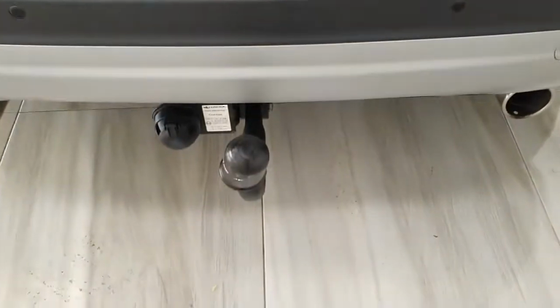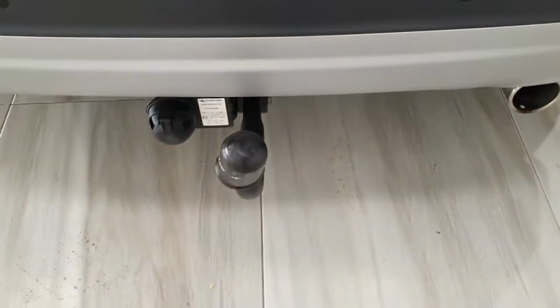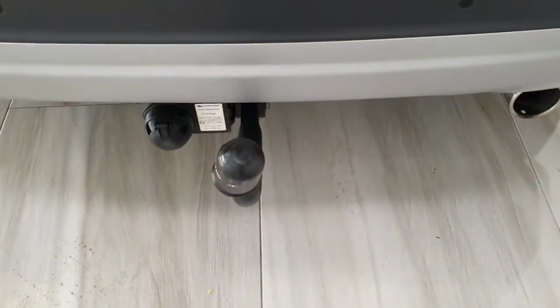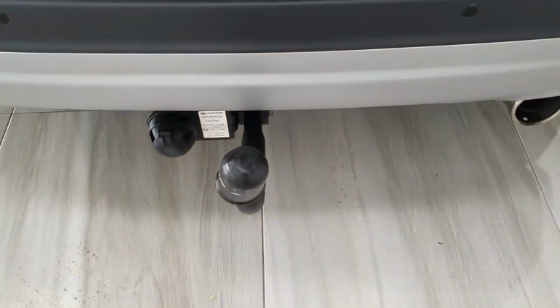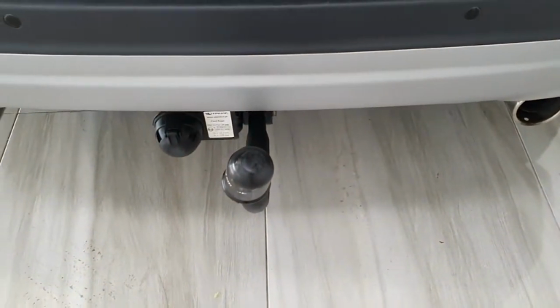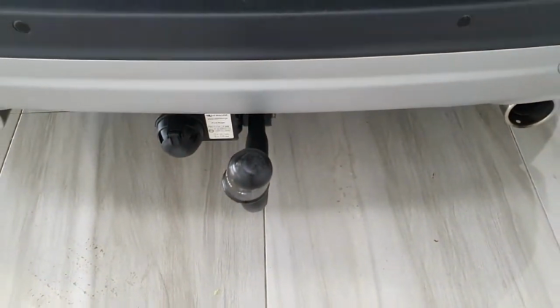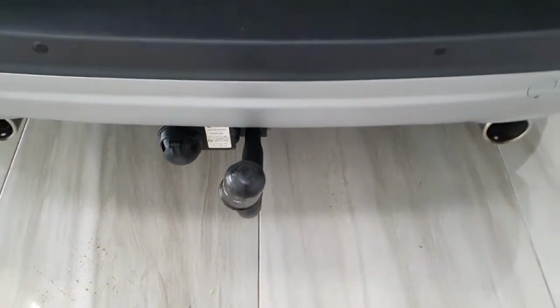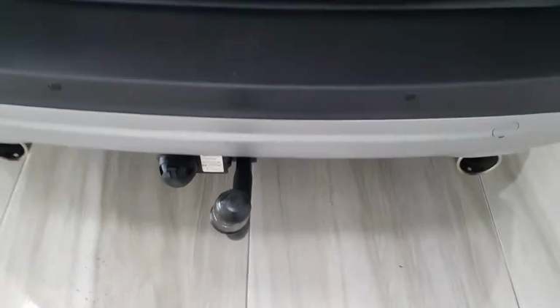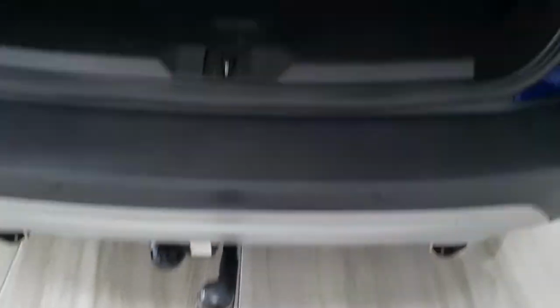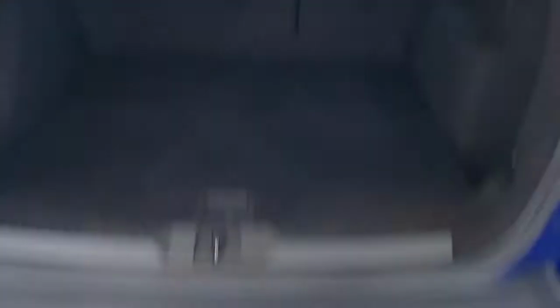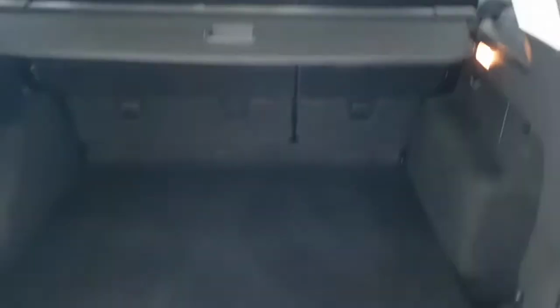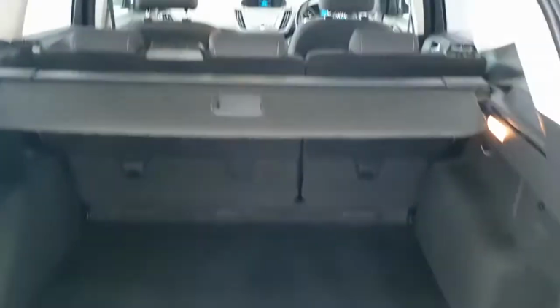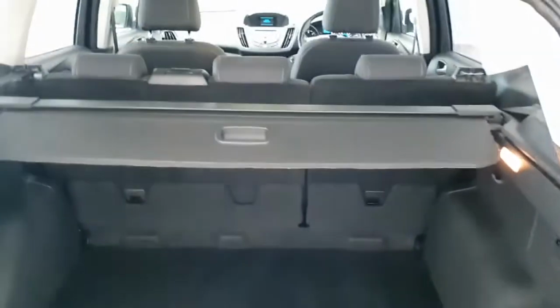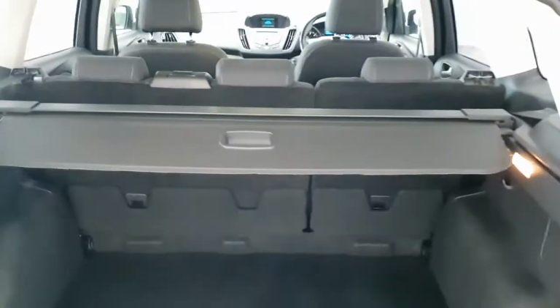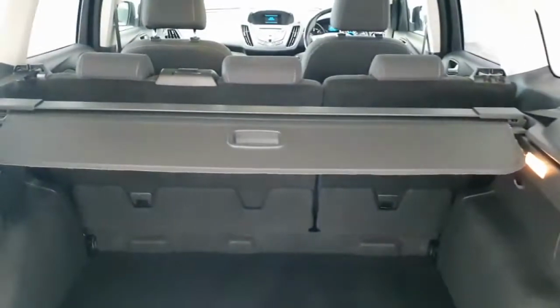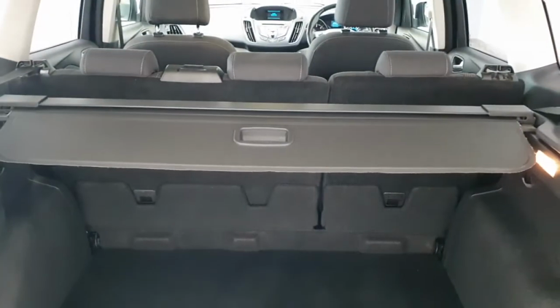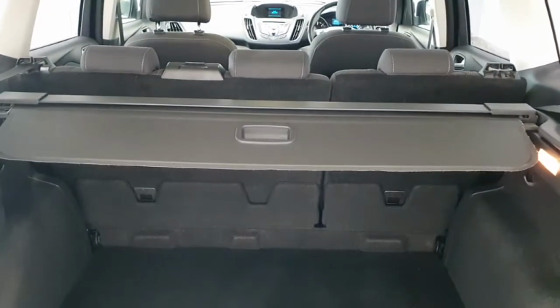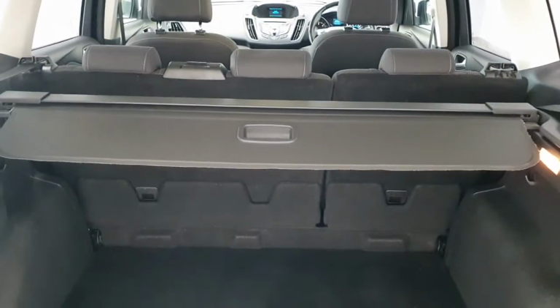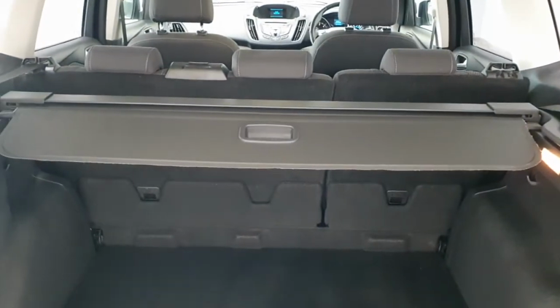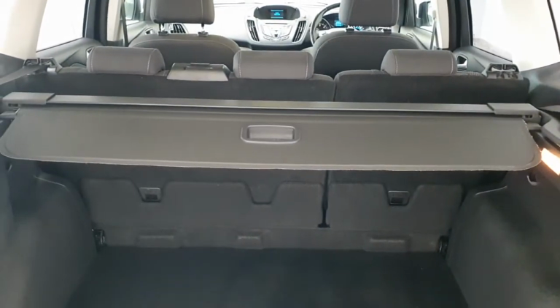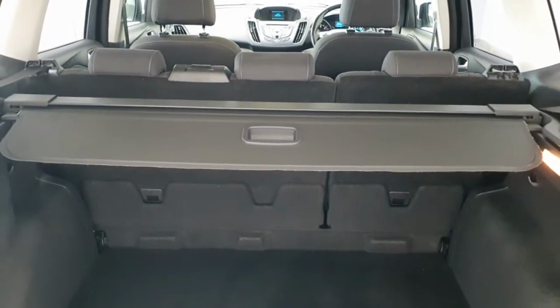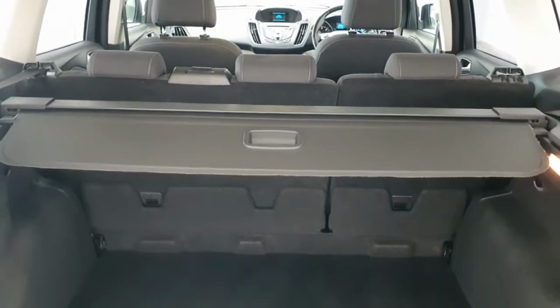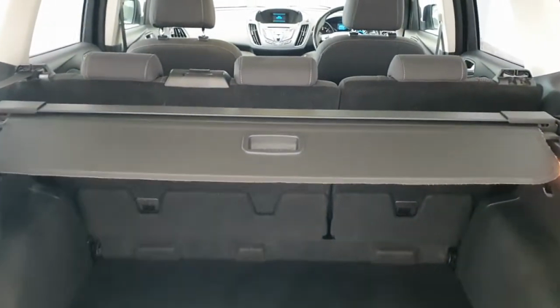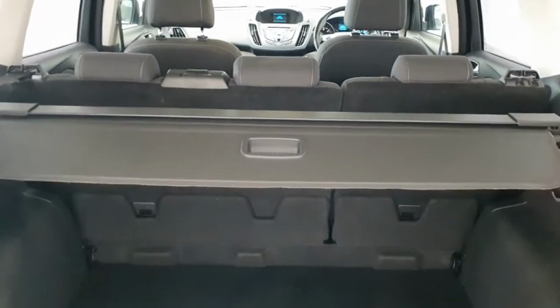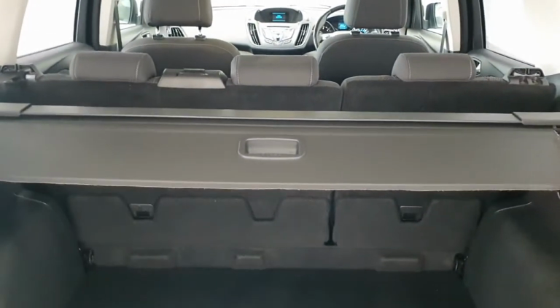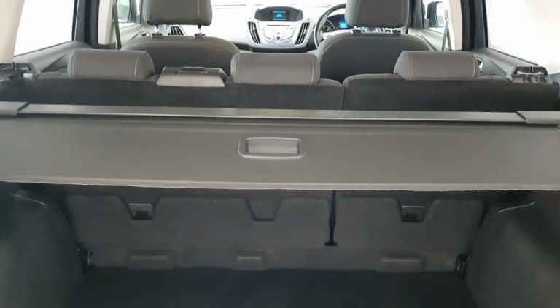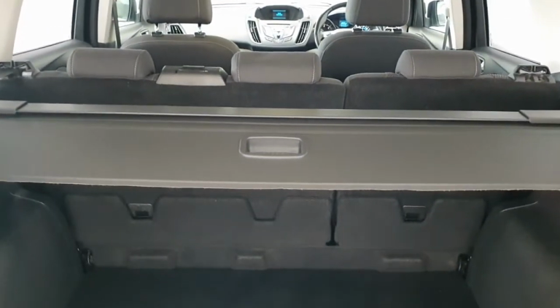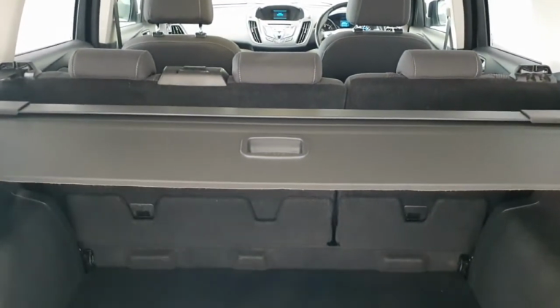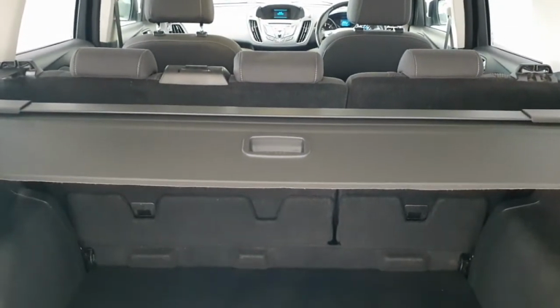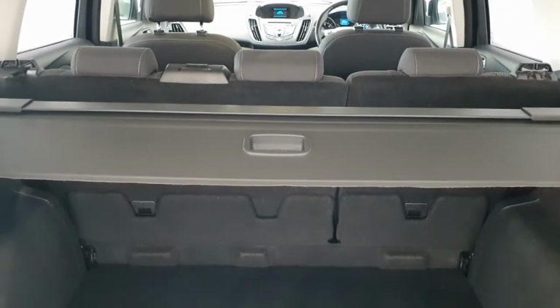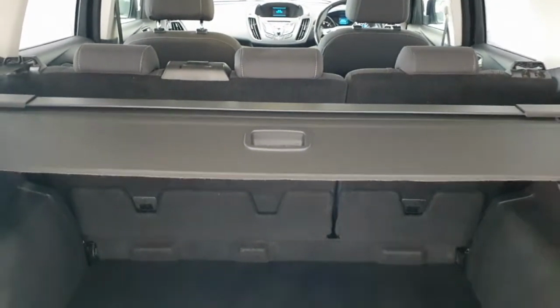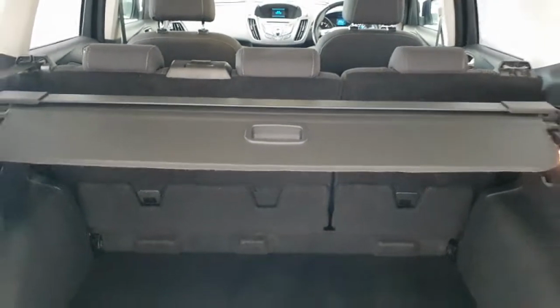You also get a towbar as well as a parcel shelf divider.